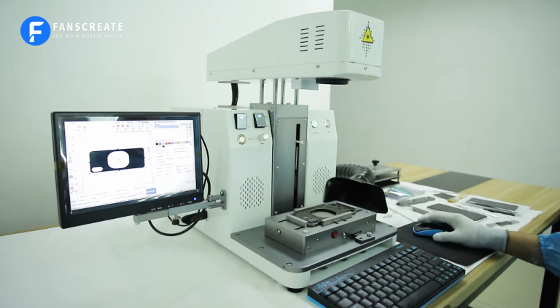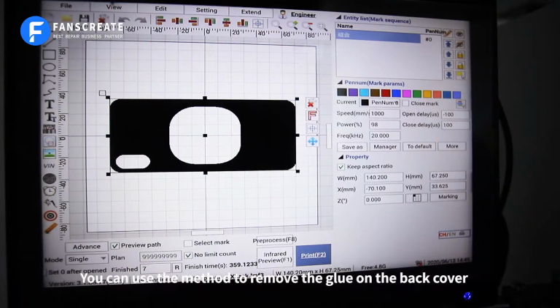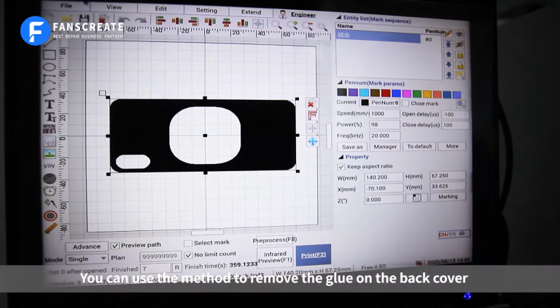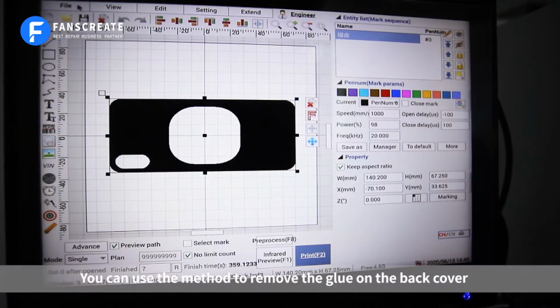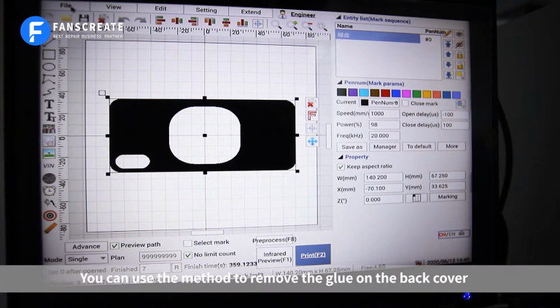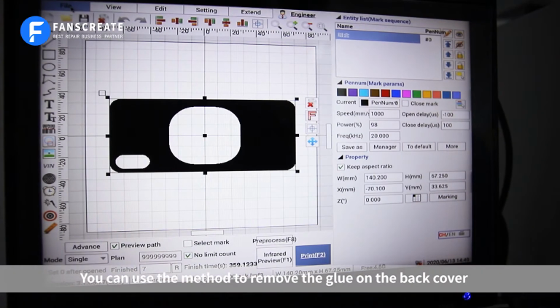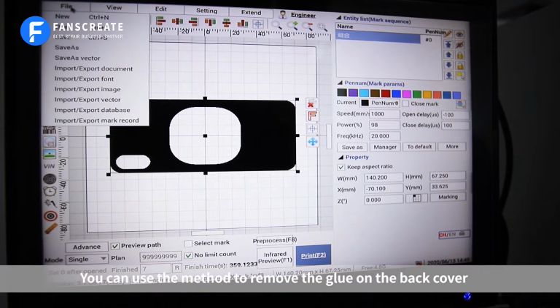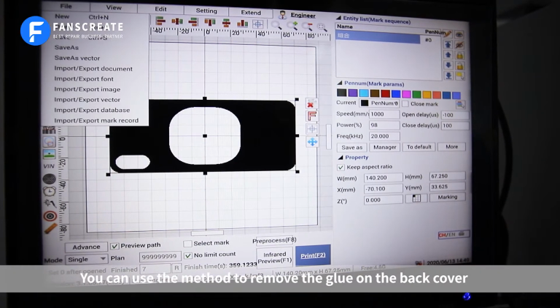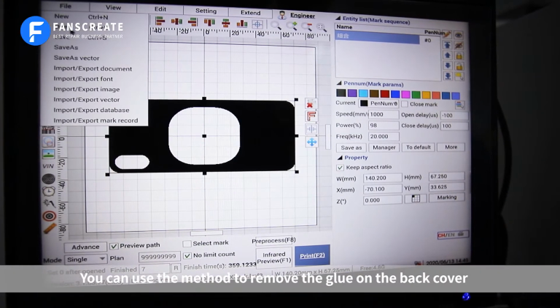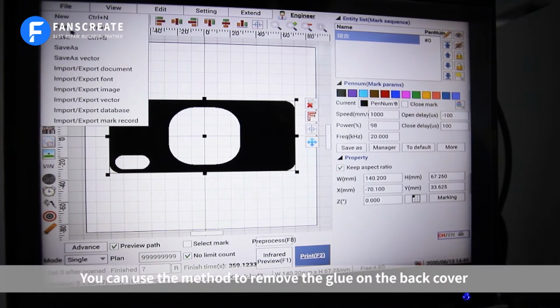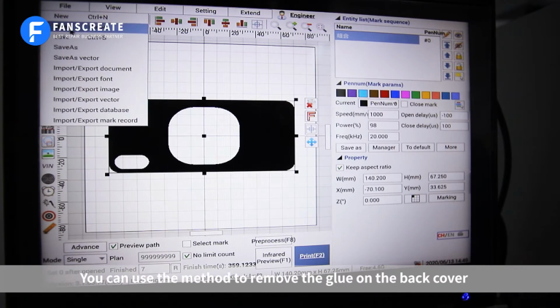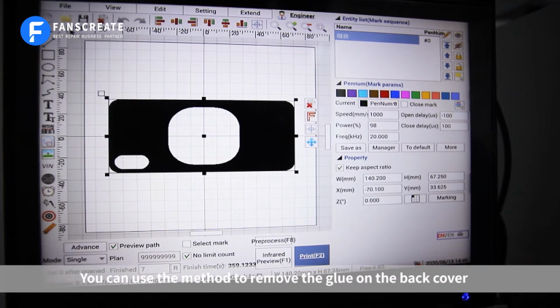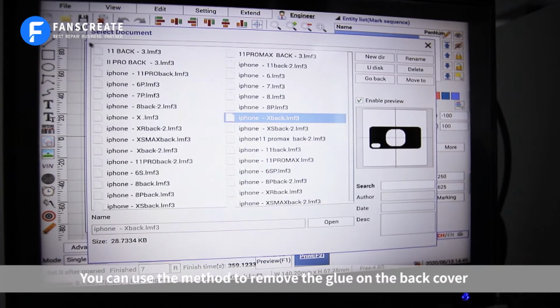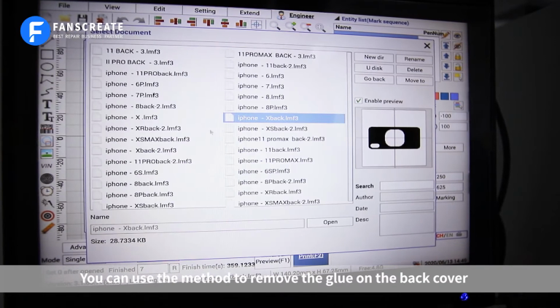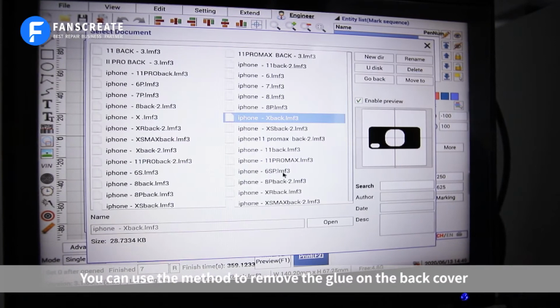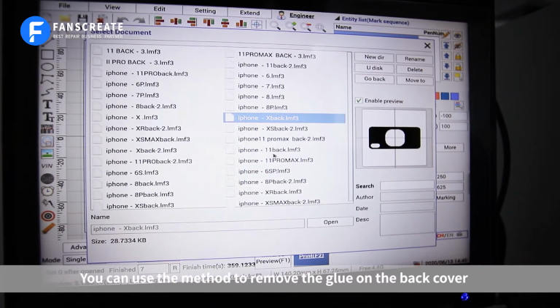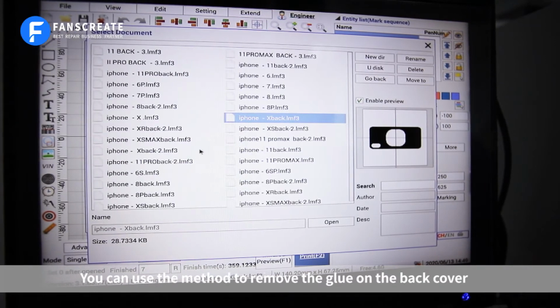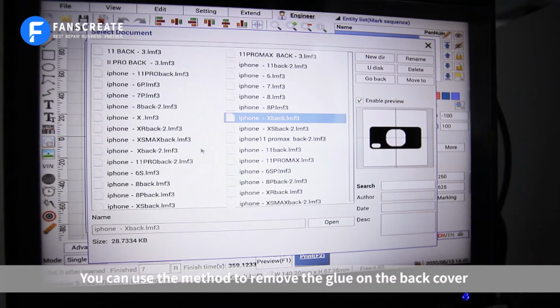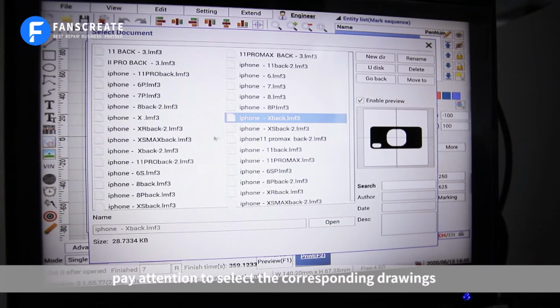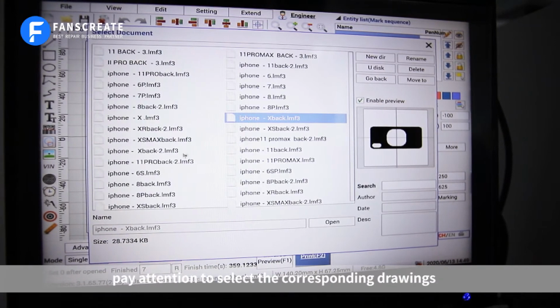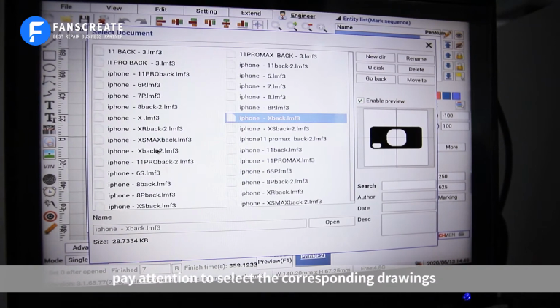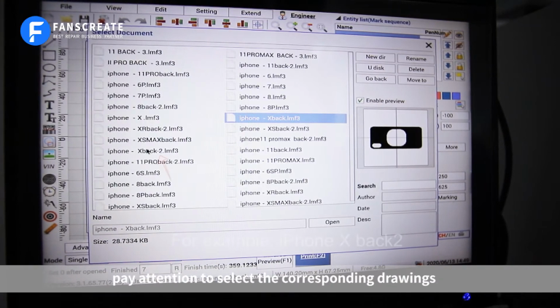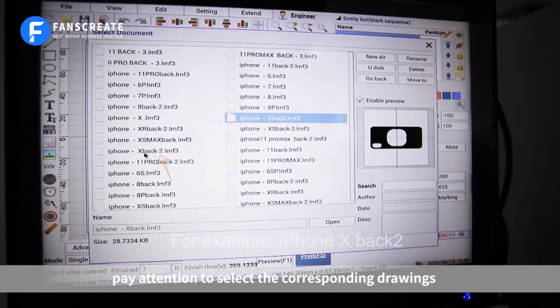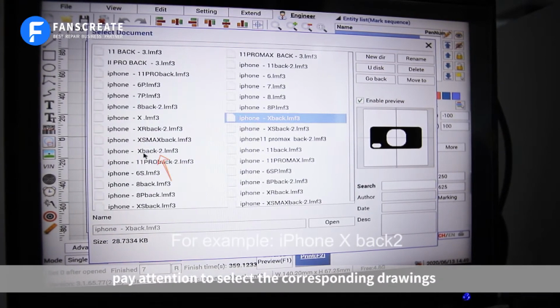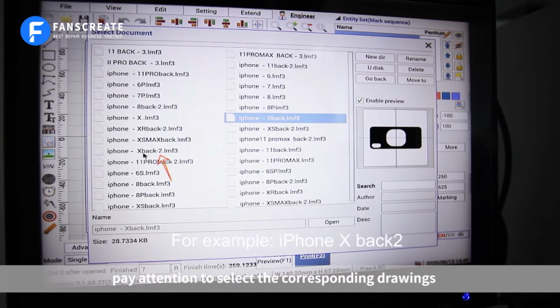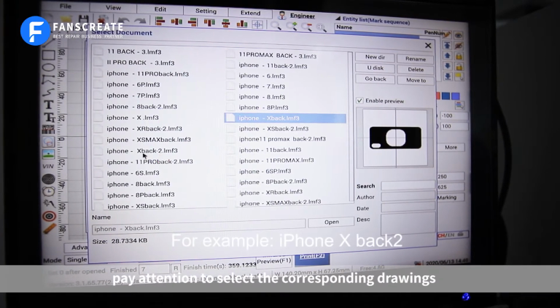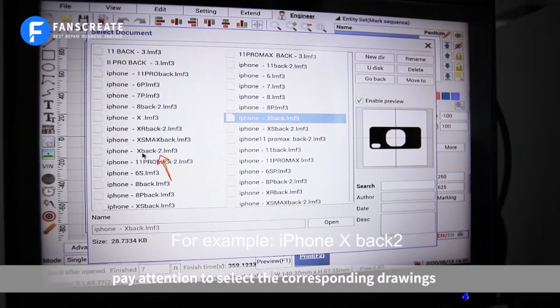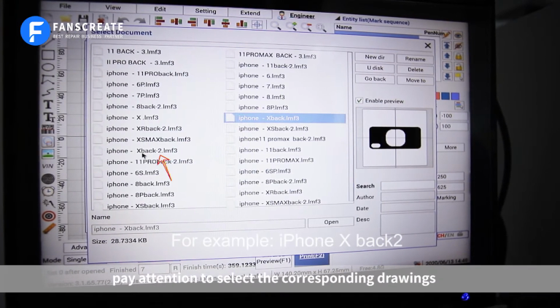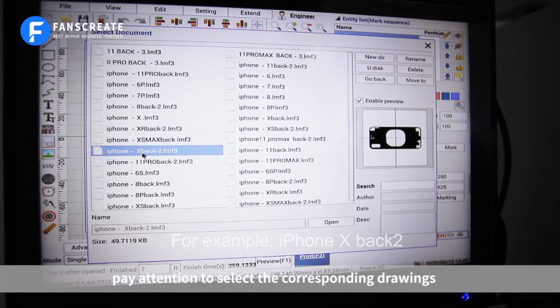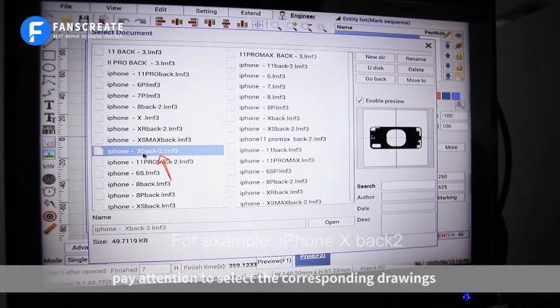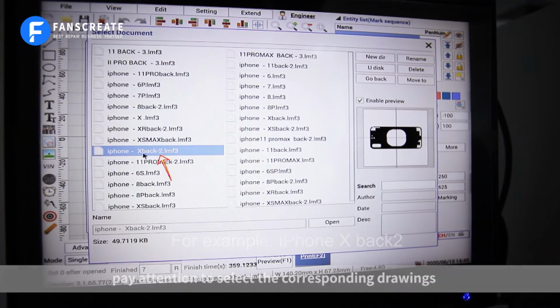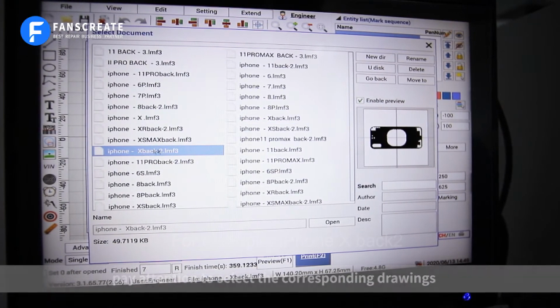You can use the method to remove the glue on the back cover. Pay attention to select the corresponding drawings.